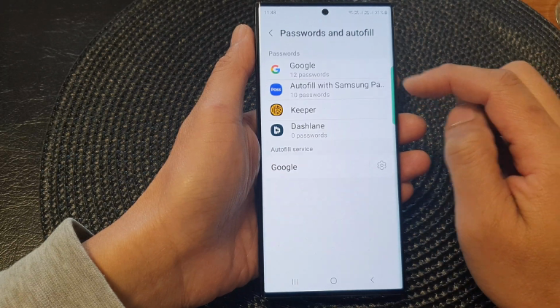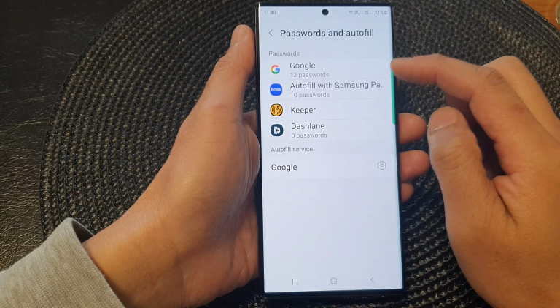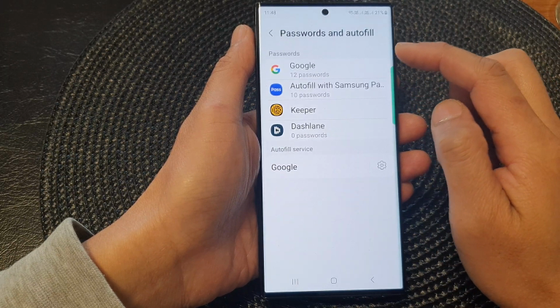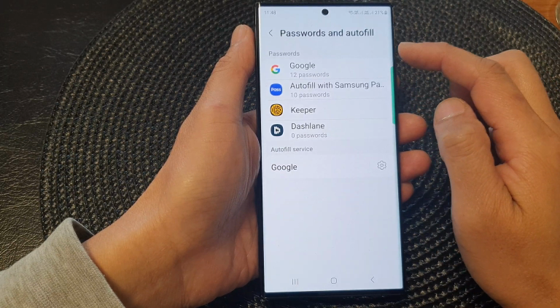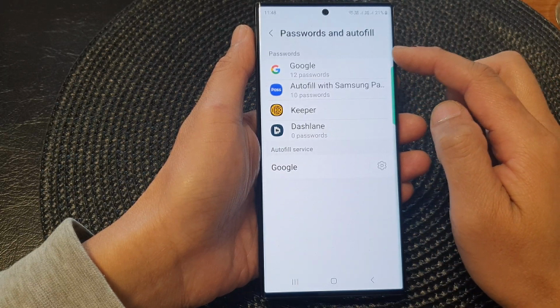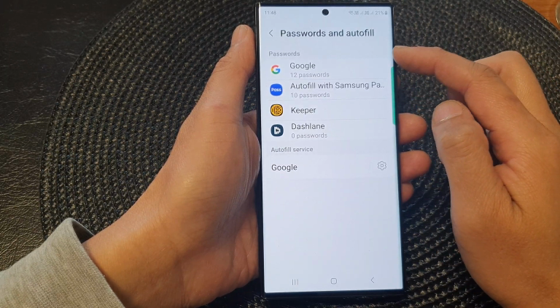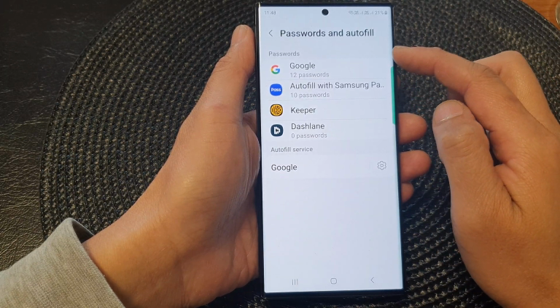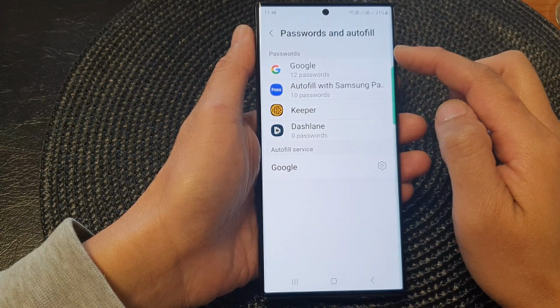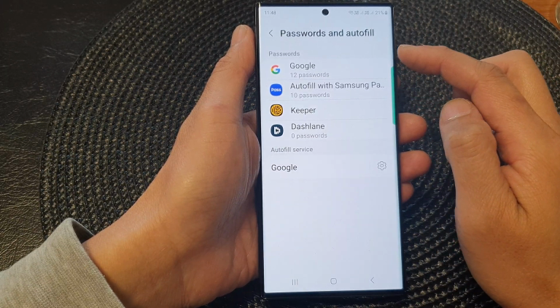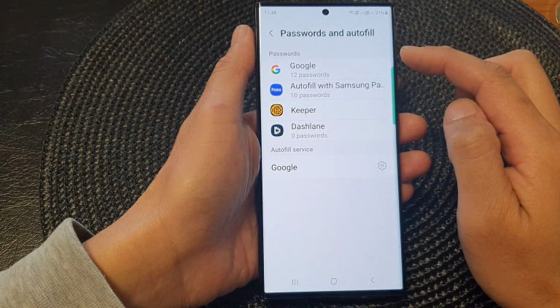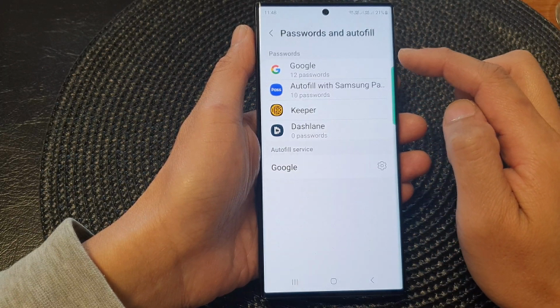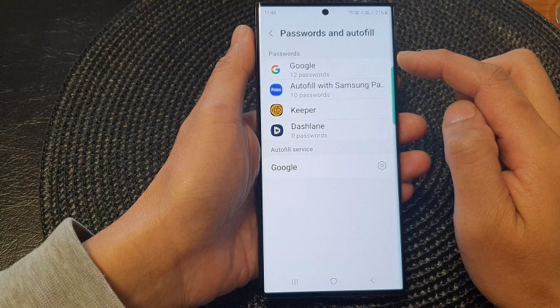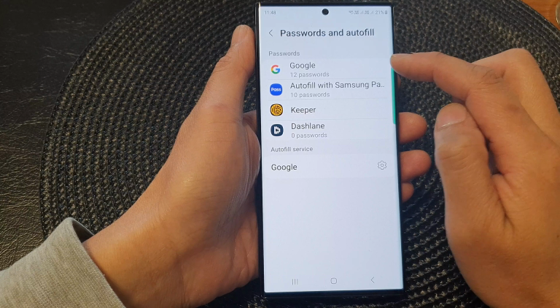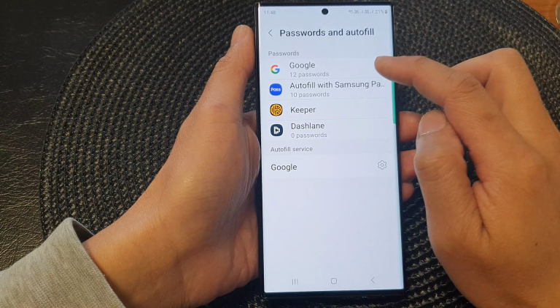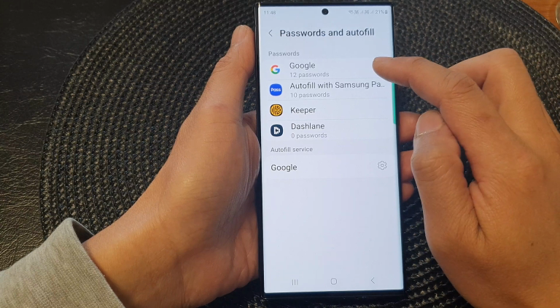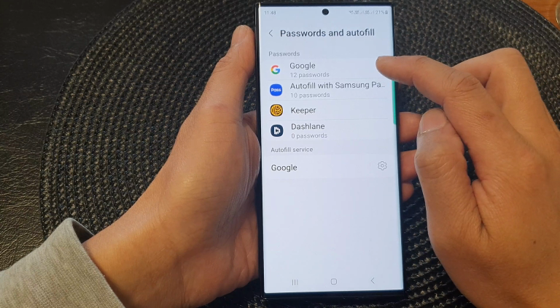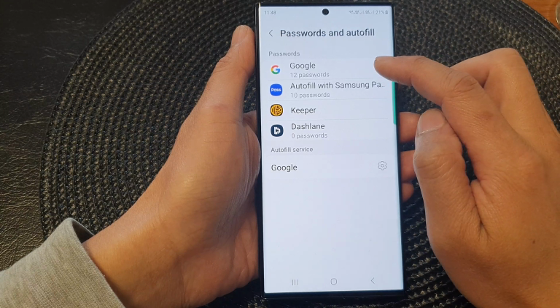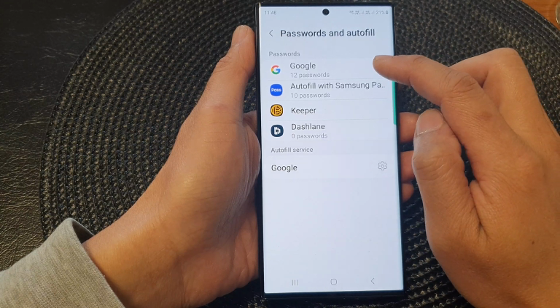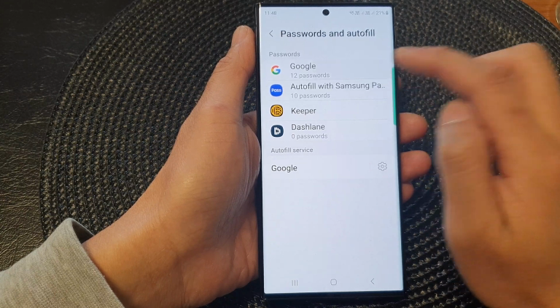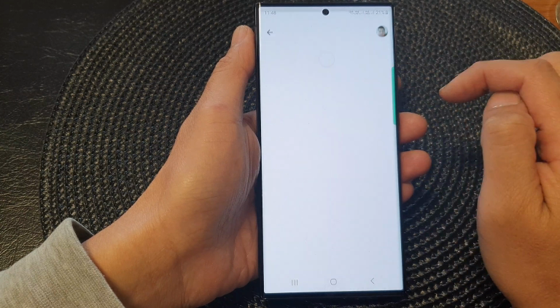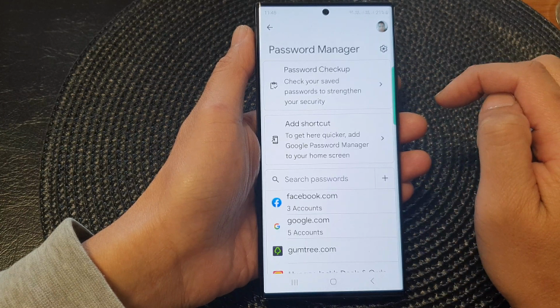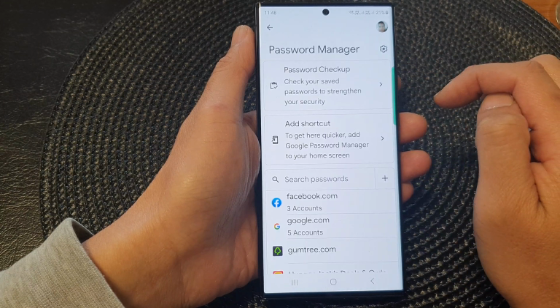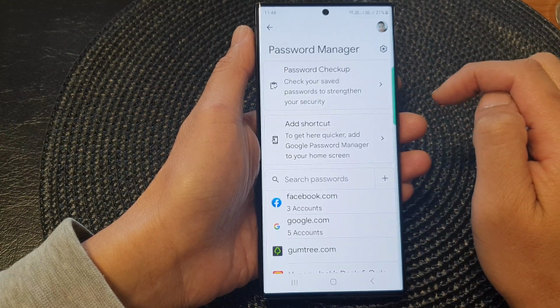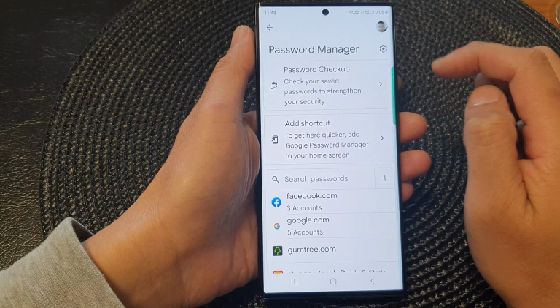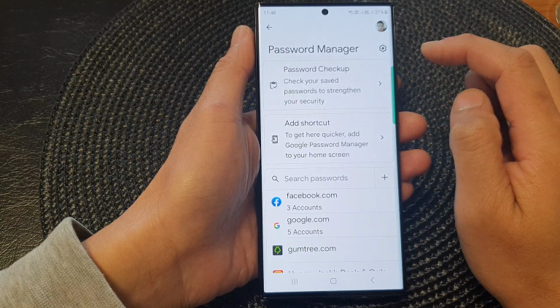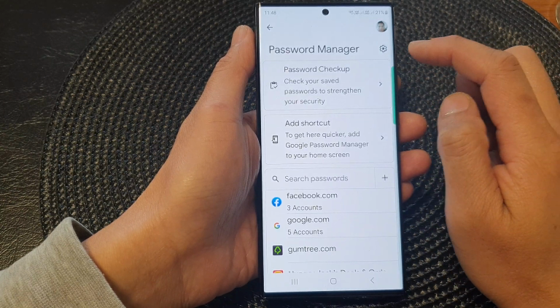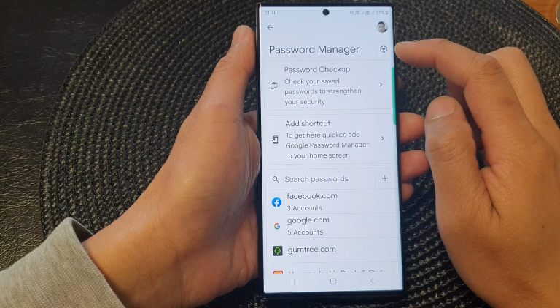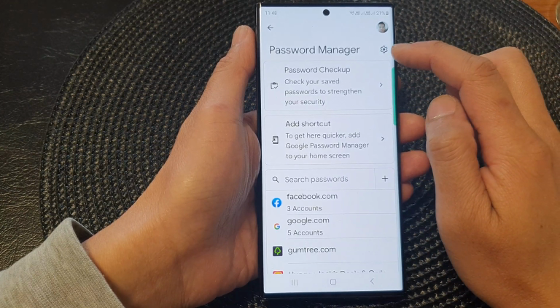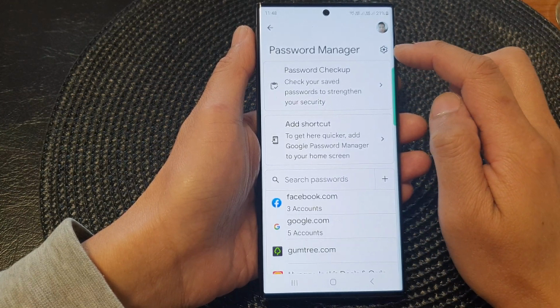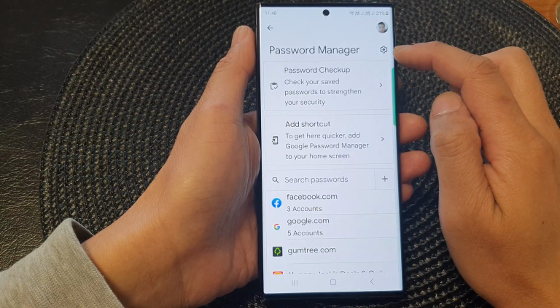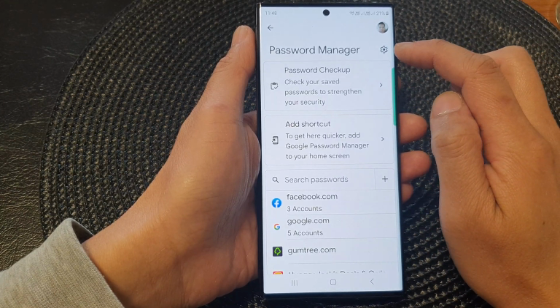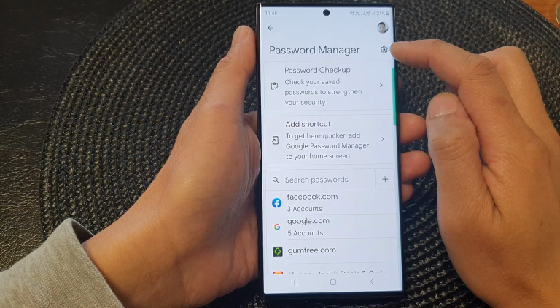In the Password section, tap on Google, then tap on the settings icon.